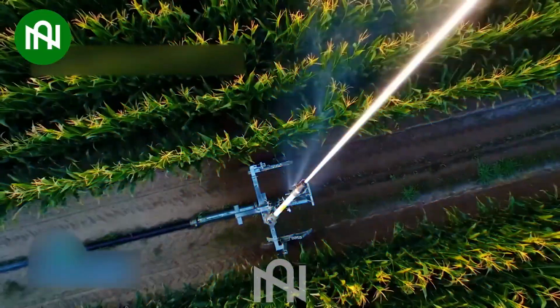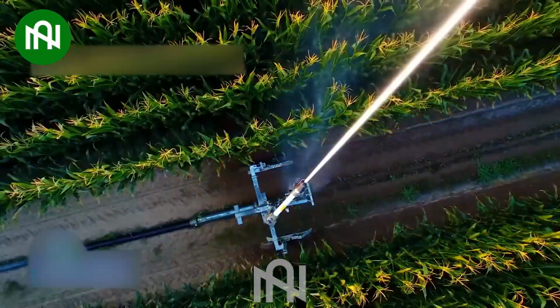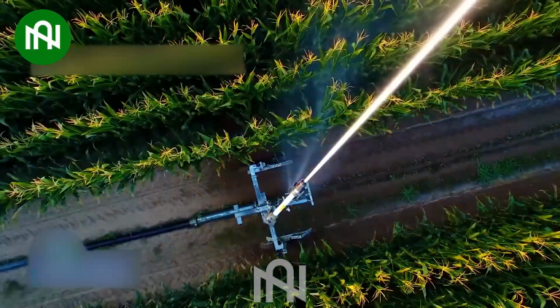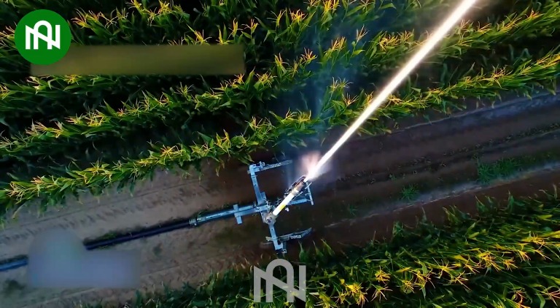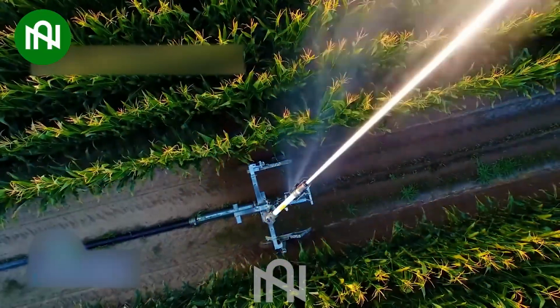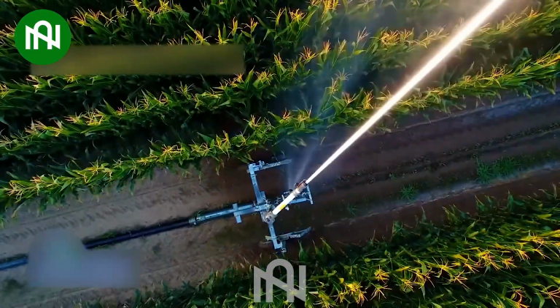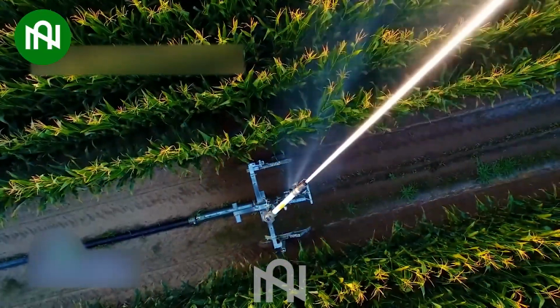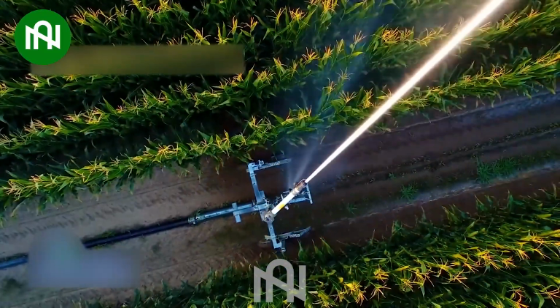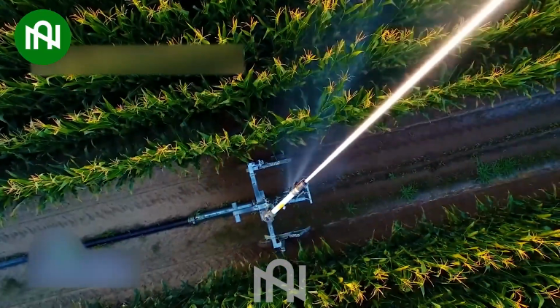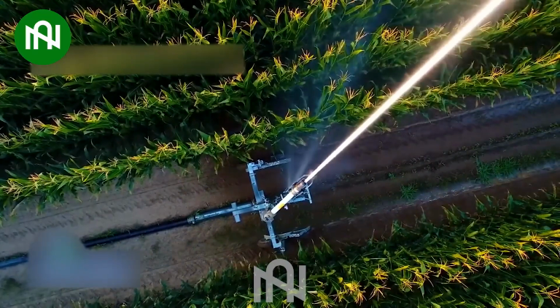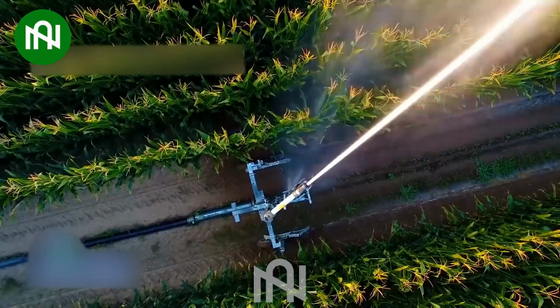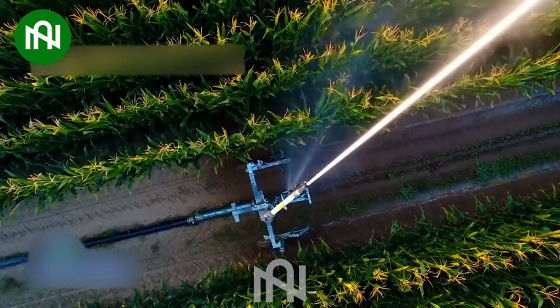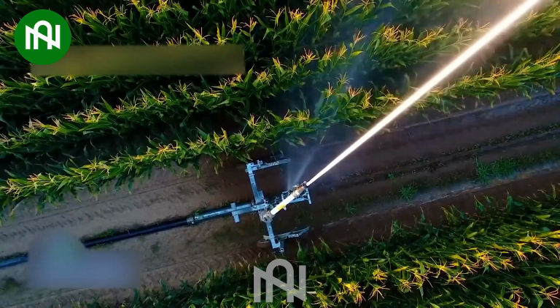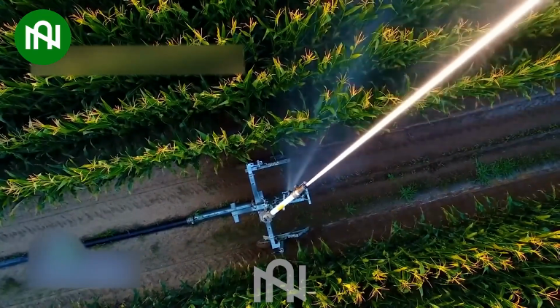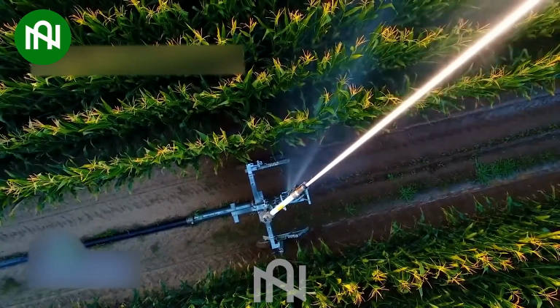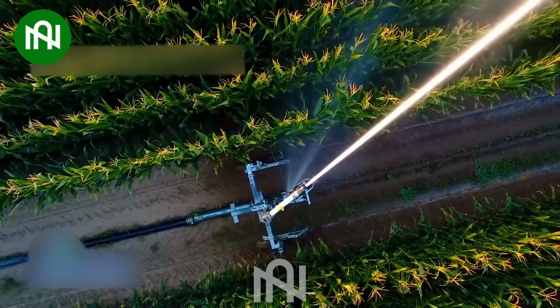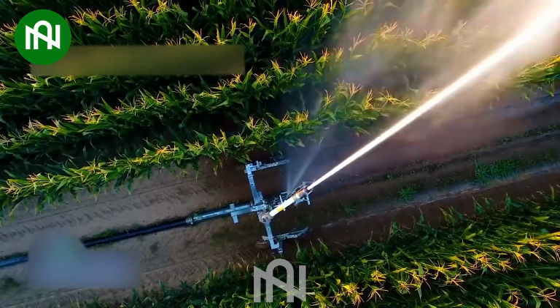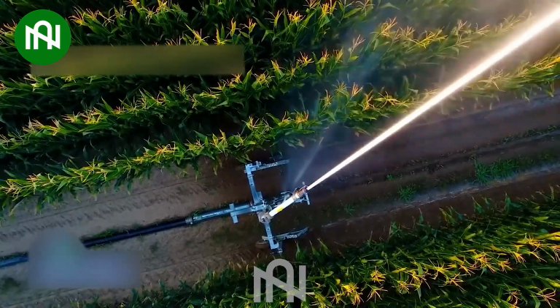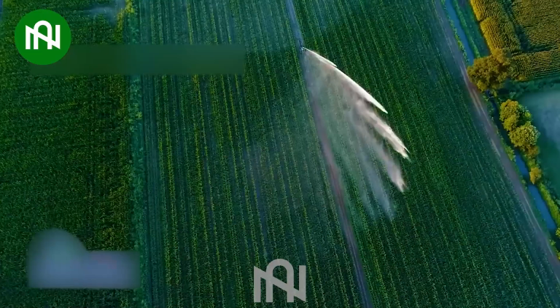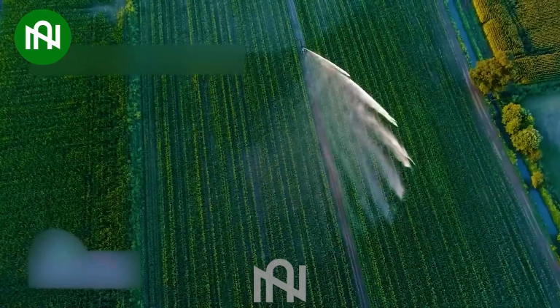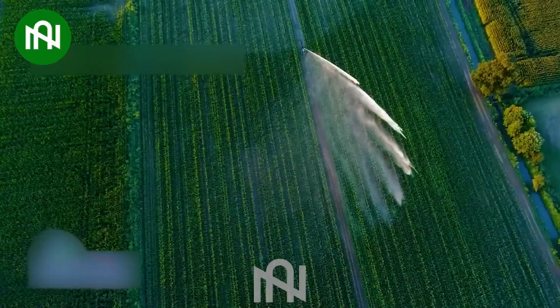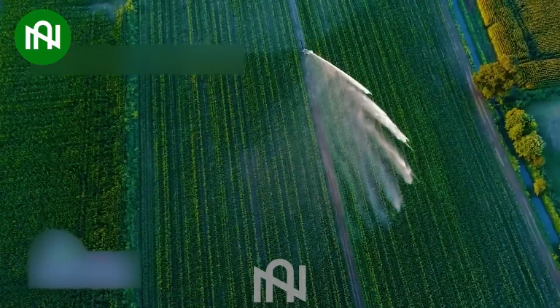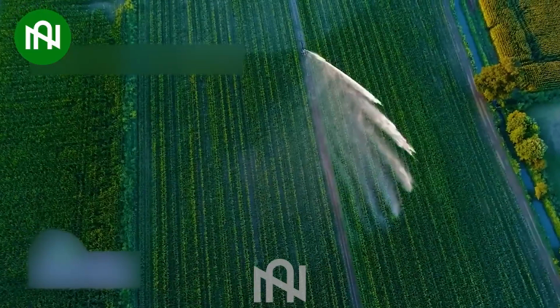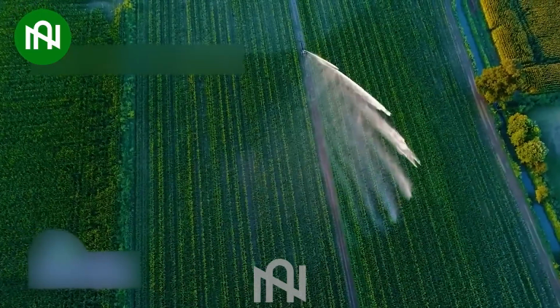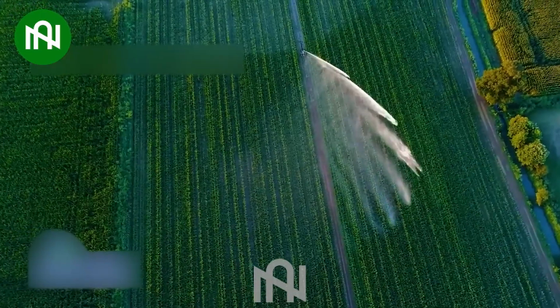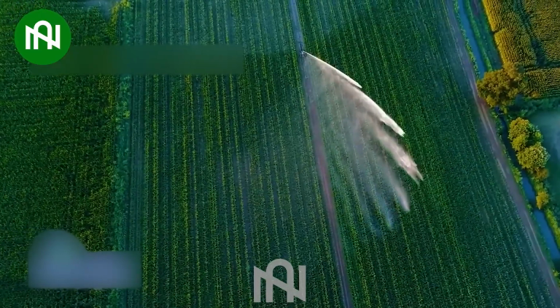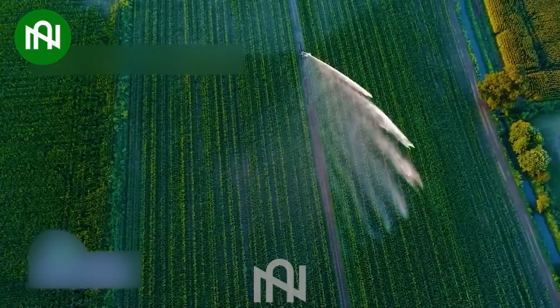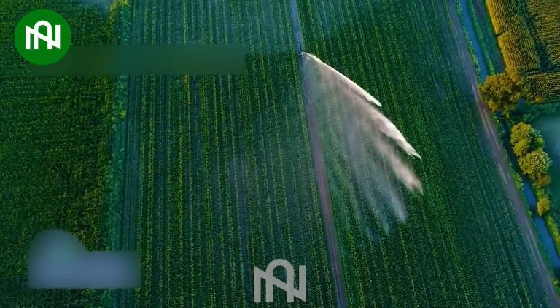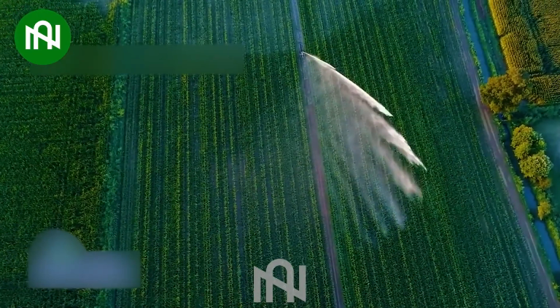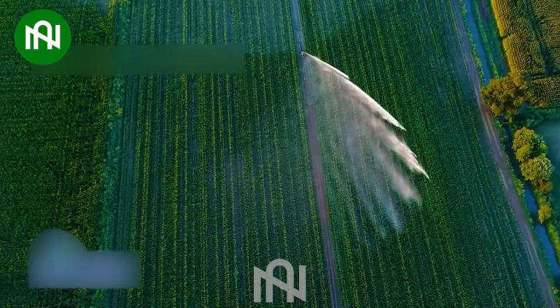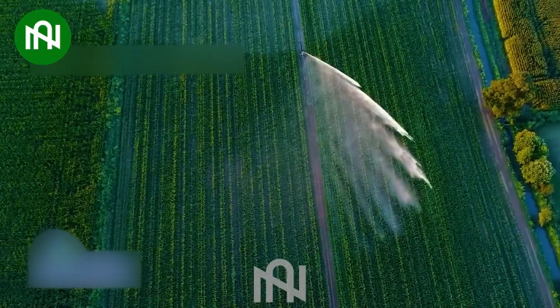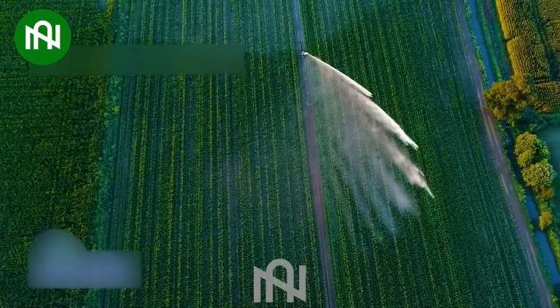The robust corn irrigation system is truly powerful, efficiently providing water to the fields.